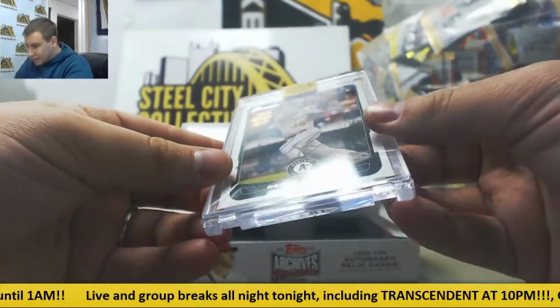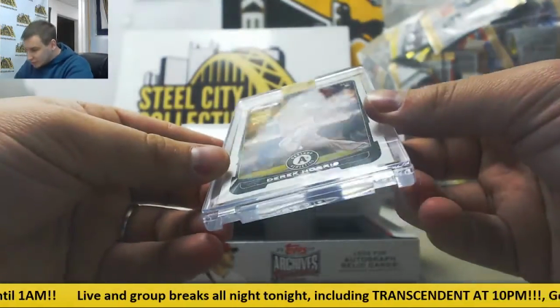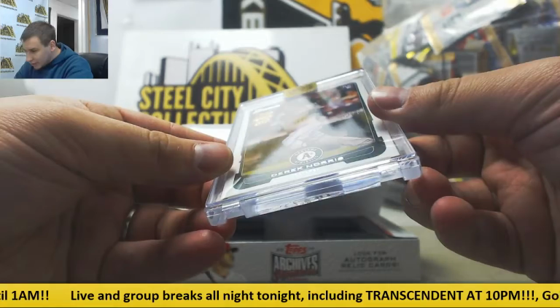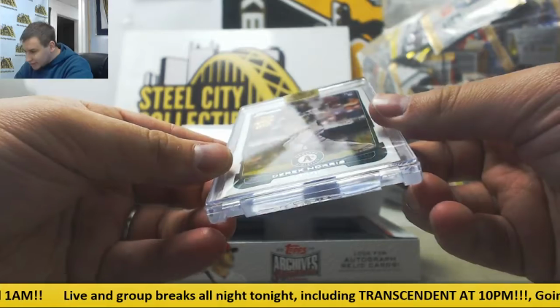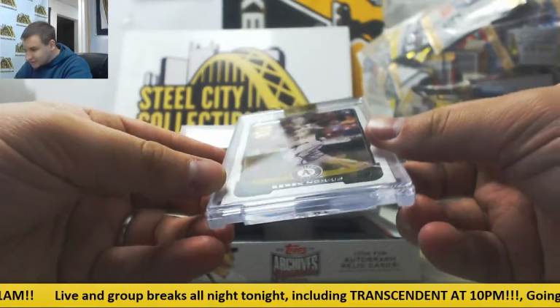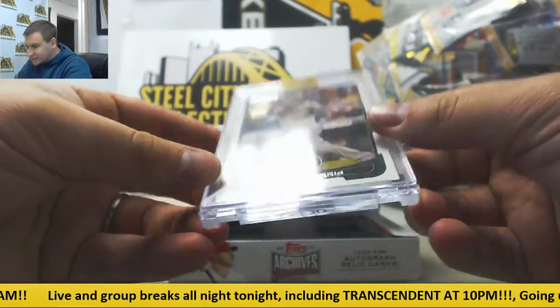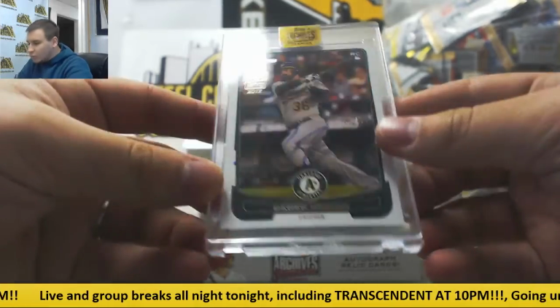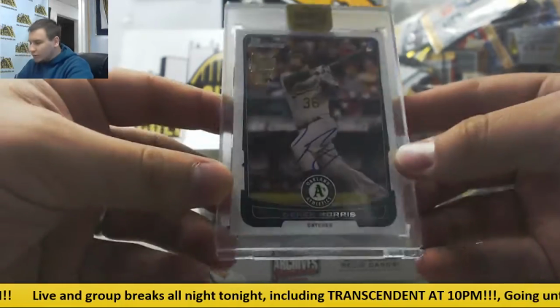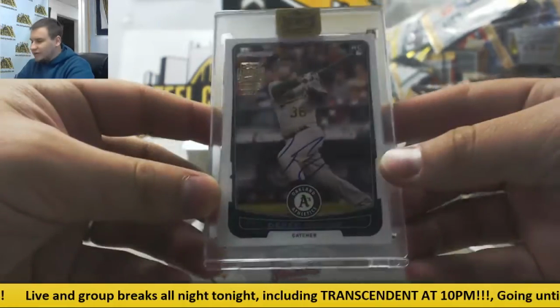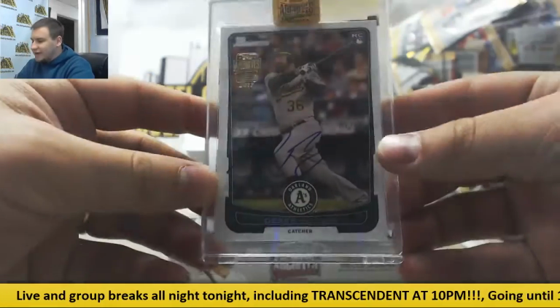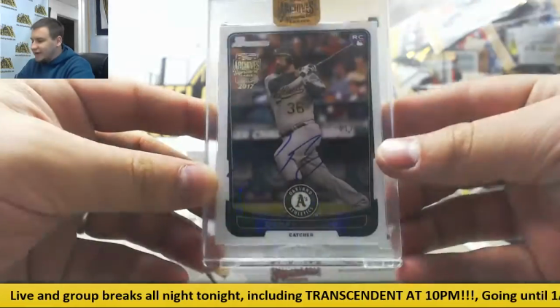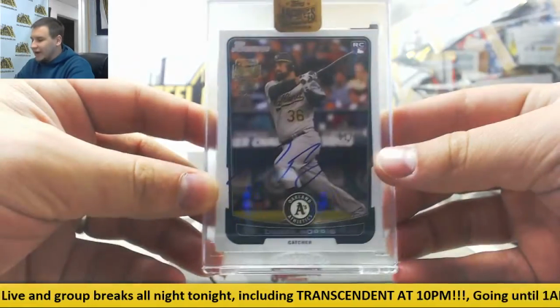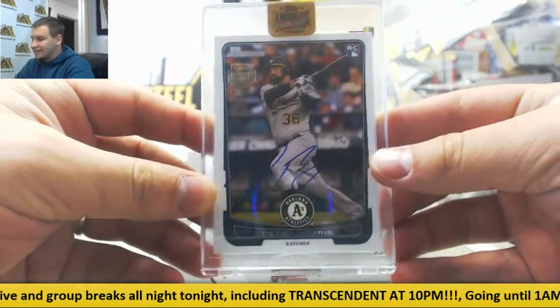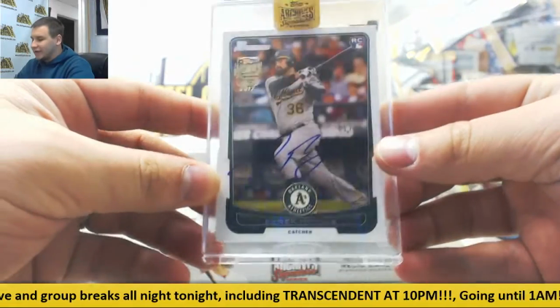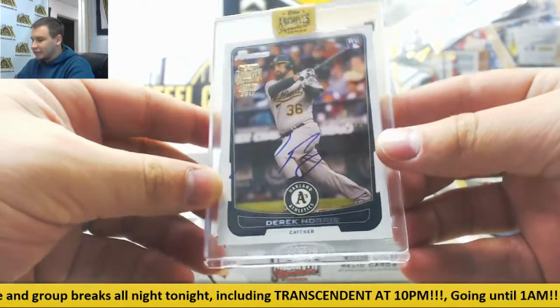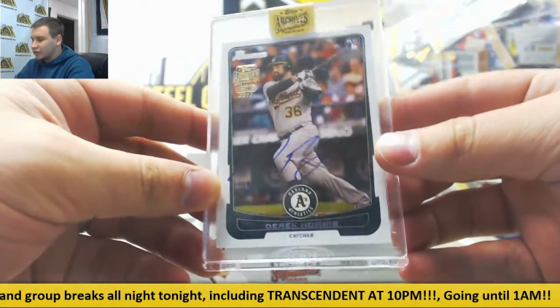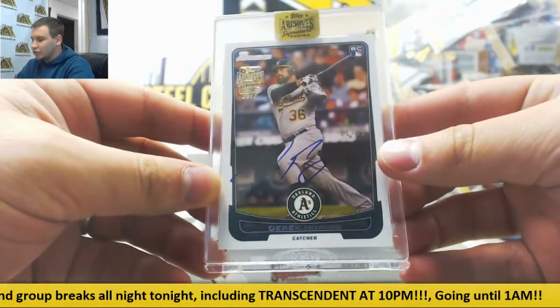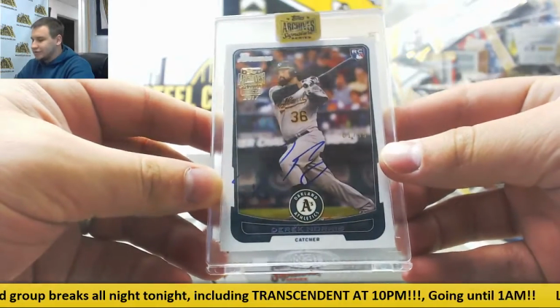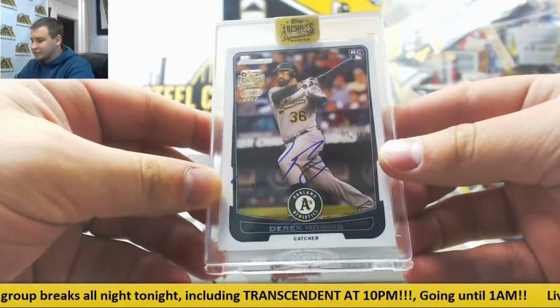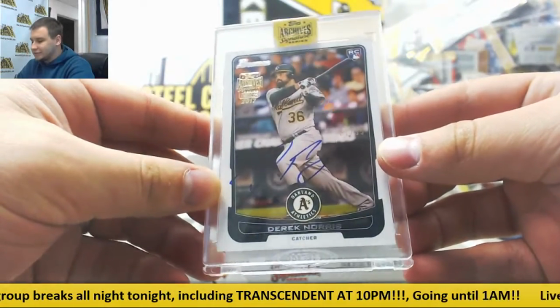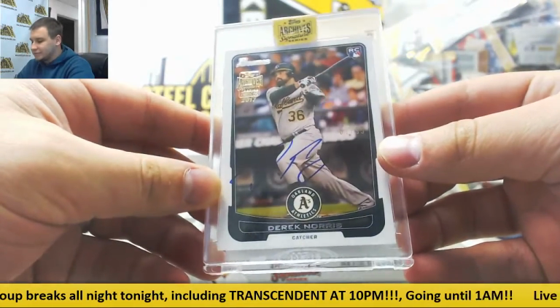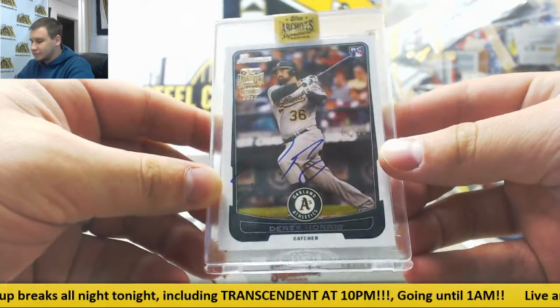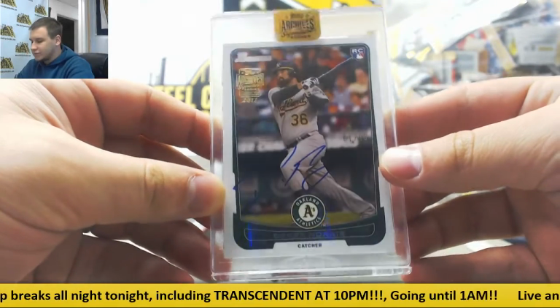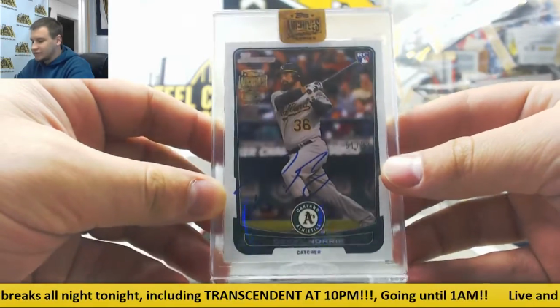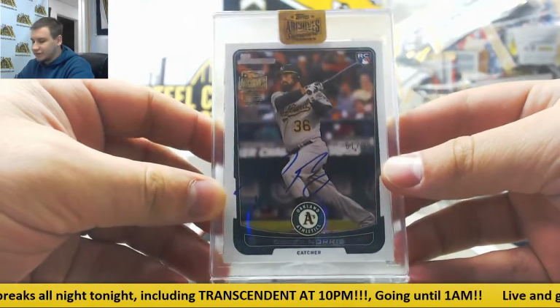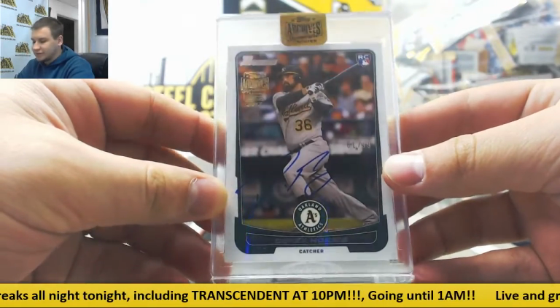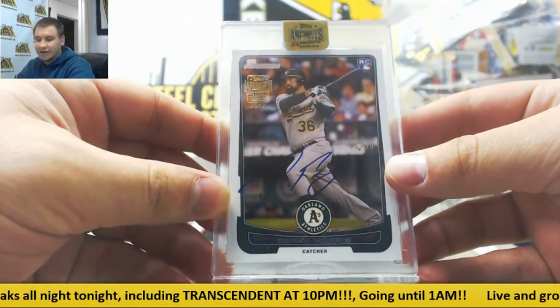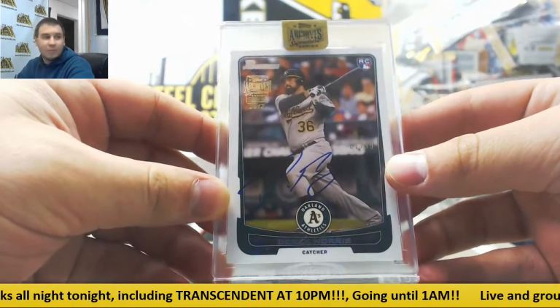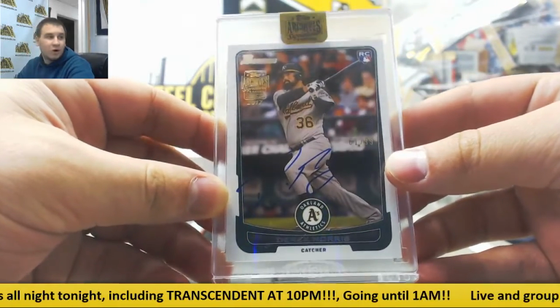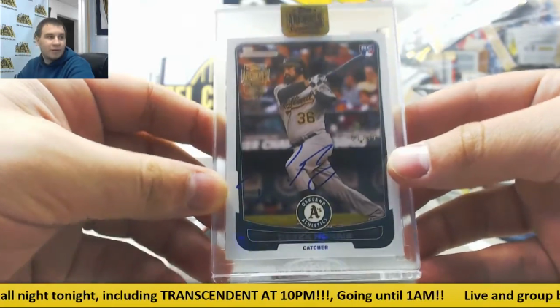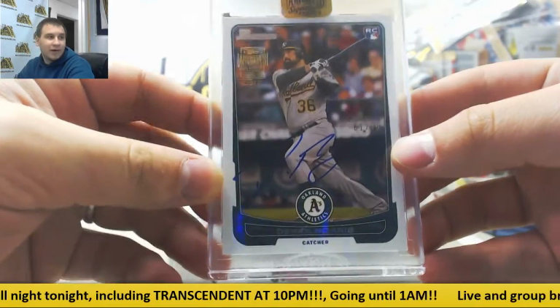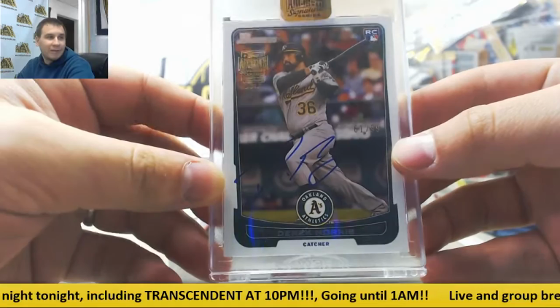Next one is 61 of 99, Derek Norris, 2013 Bowman buyback.